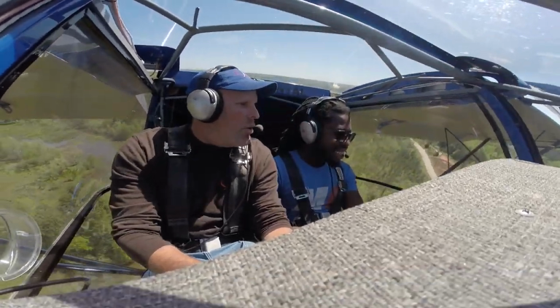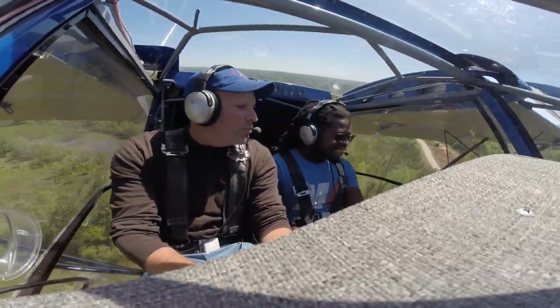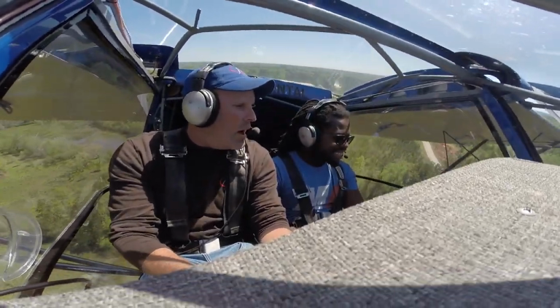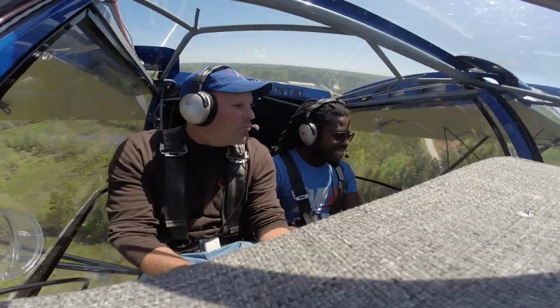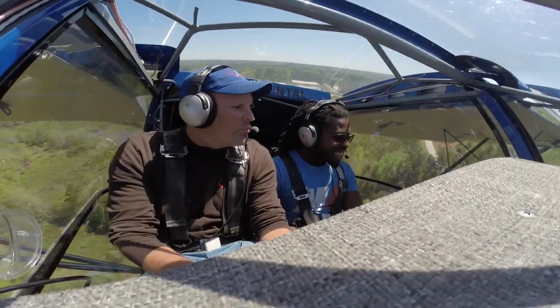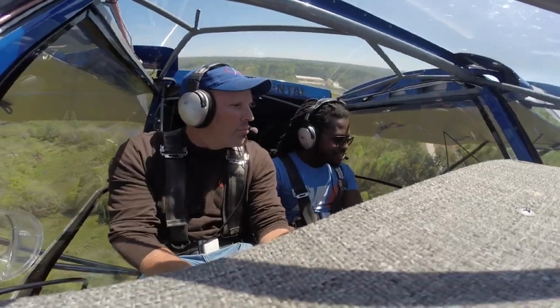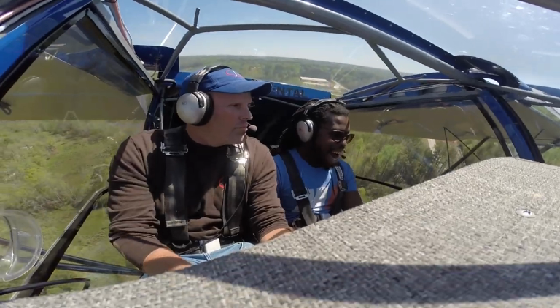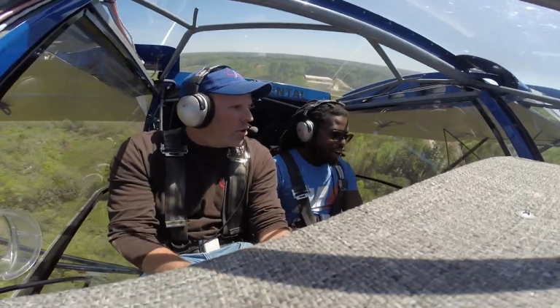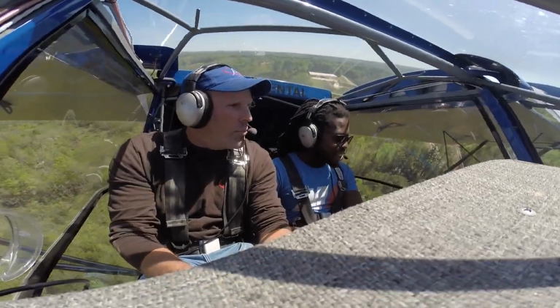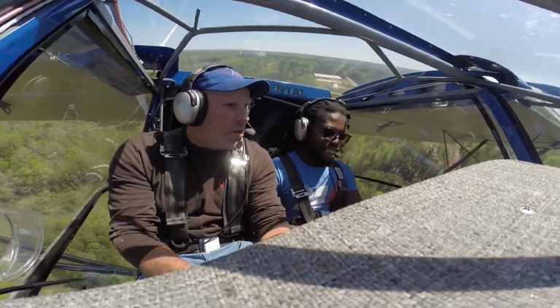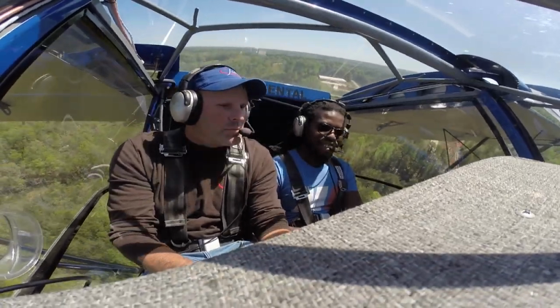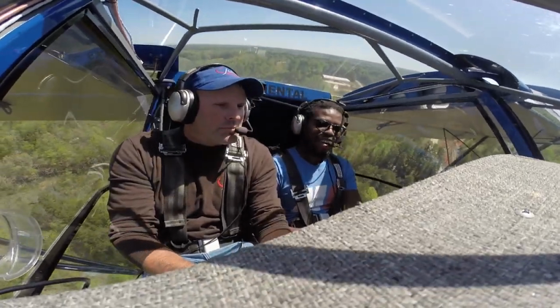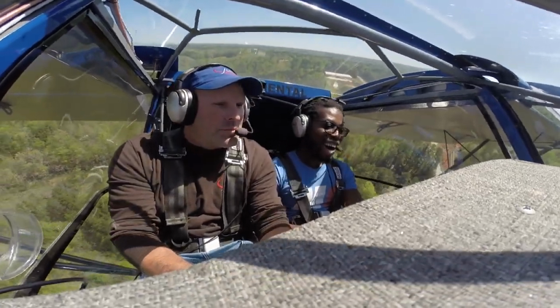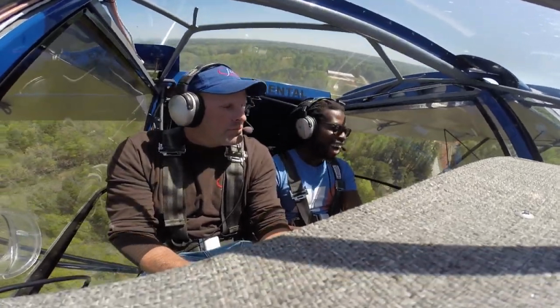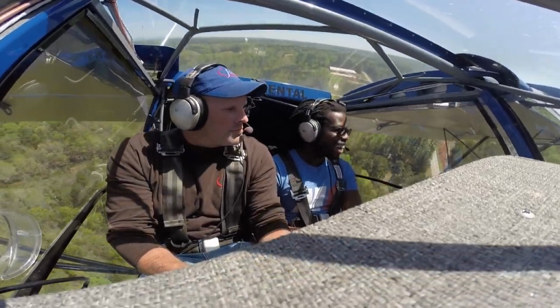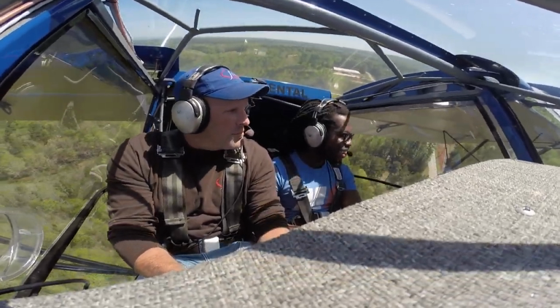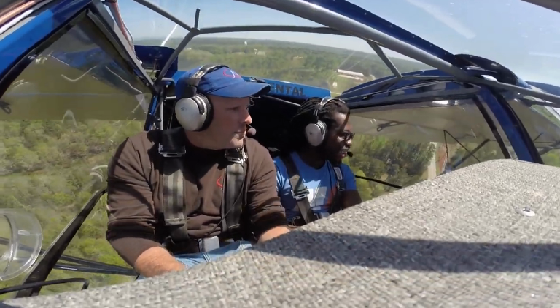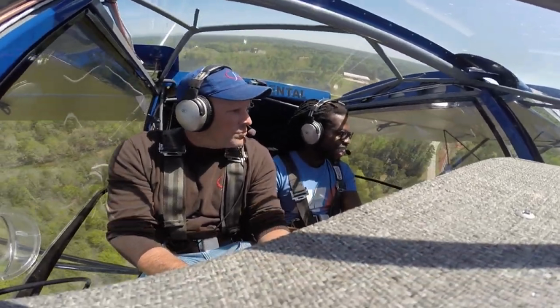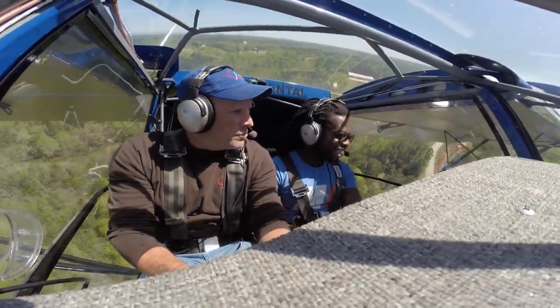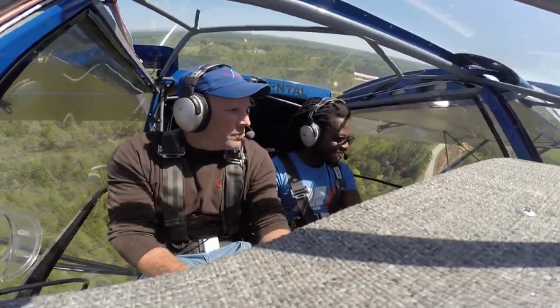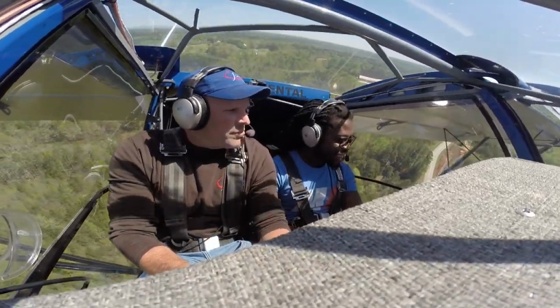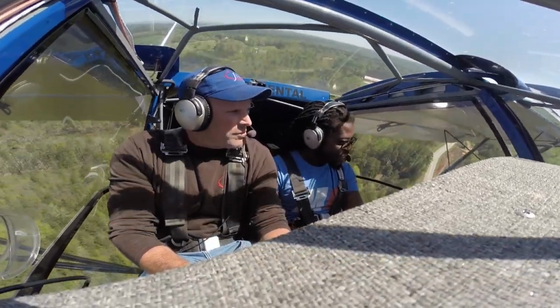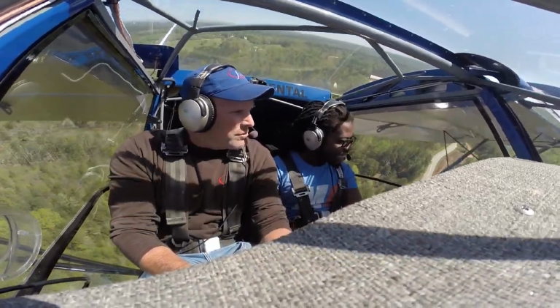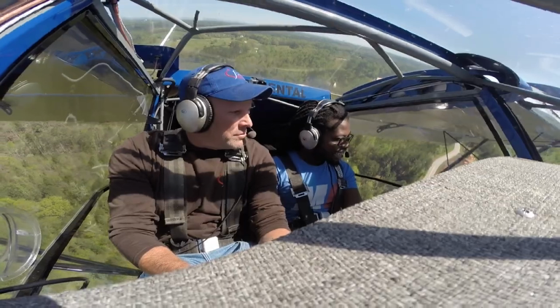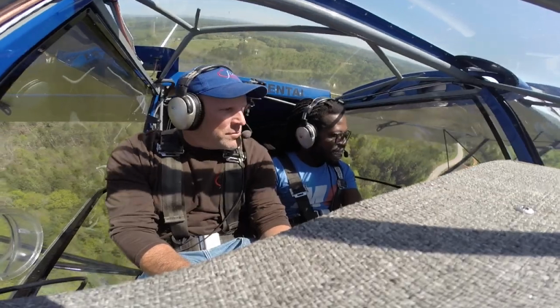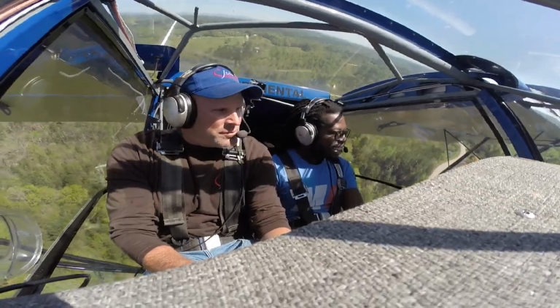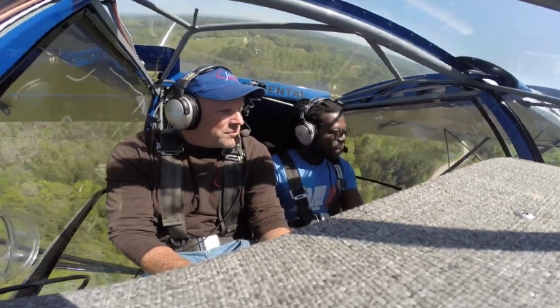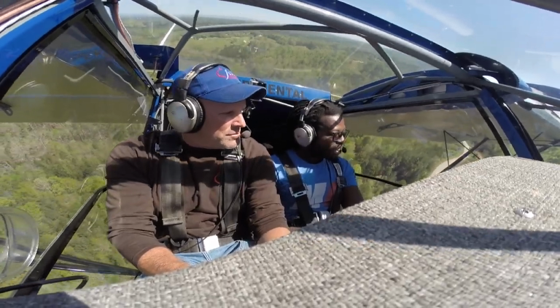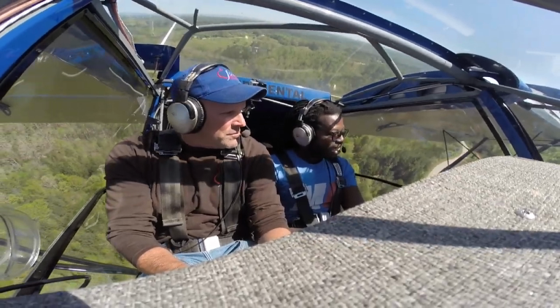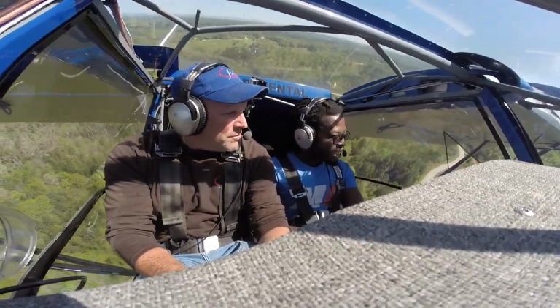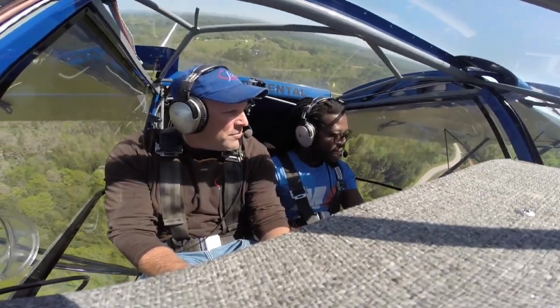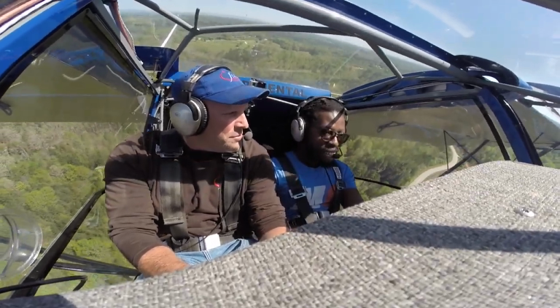On that takeoff, we probably left the ground in less than 100 feet, and before I knew it, we were high up at over 500 feet.